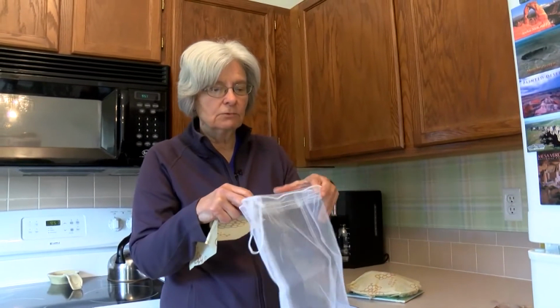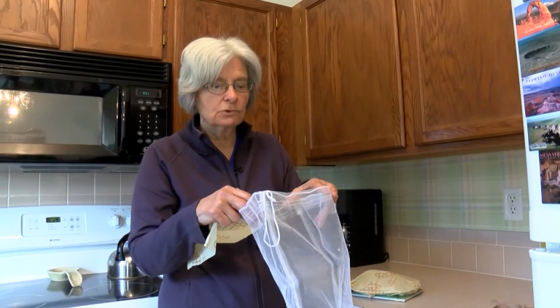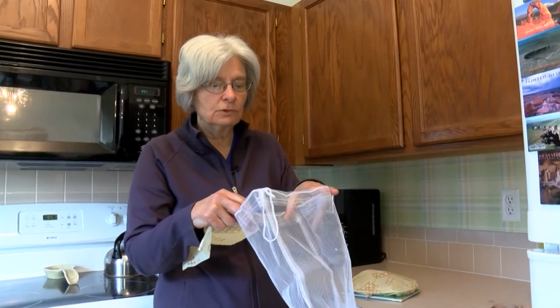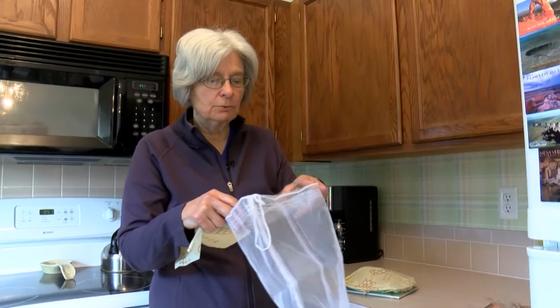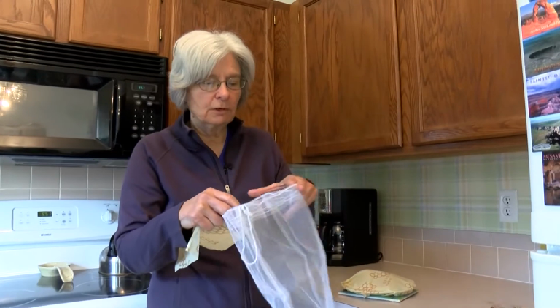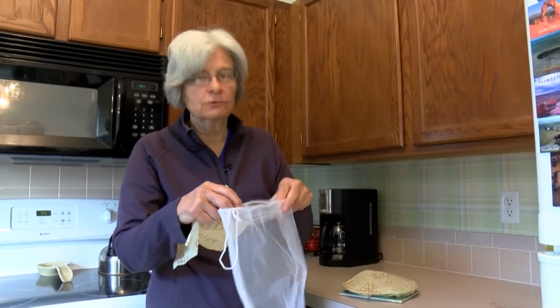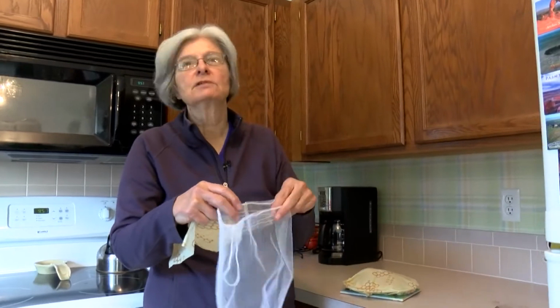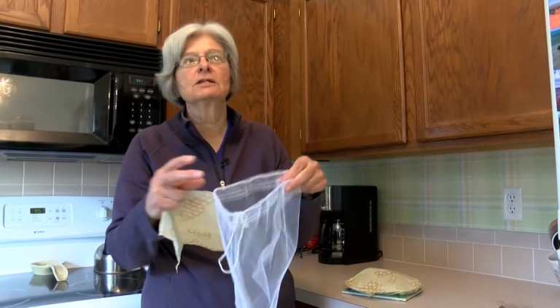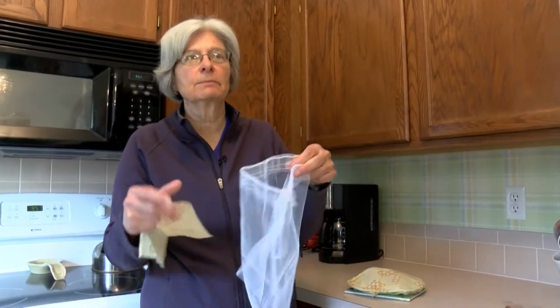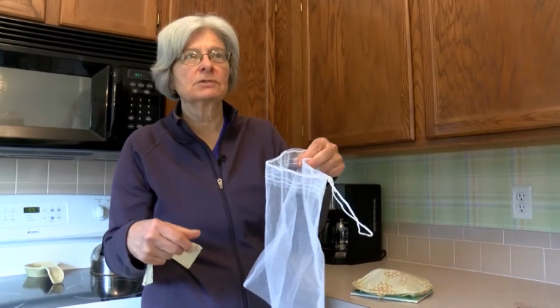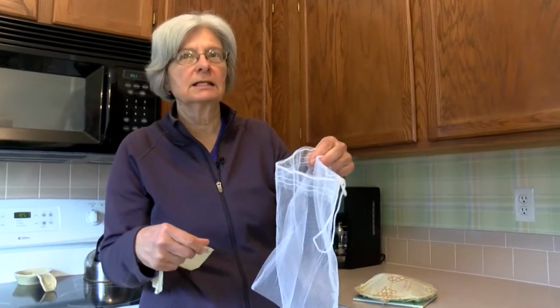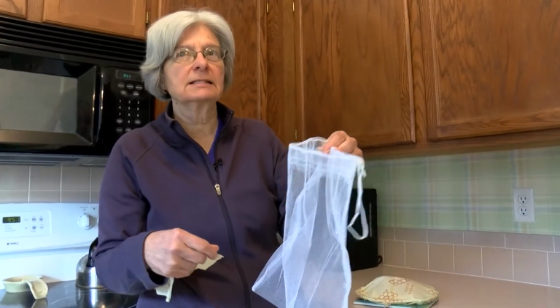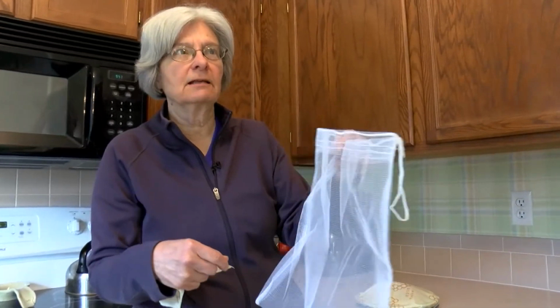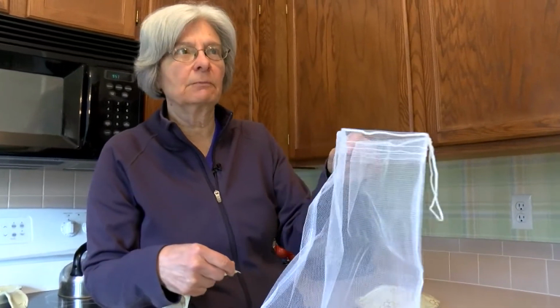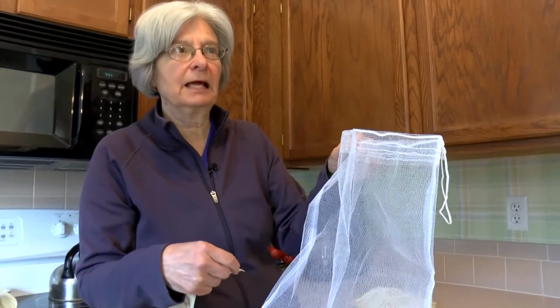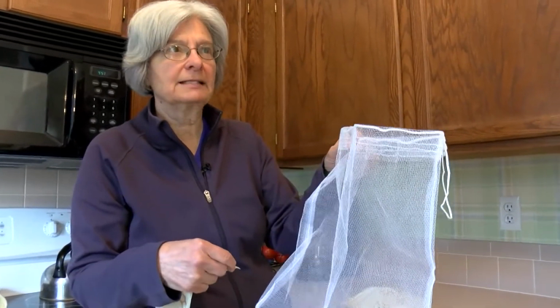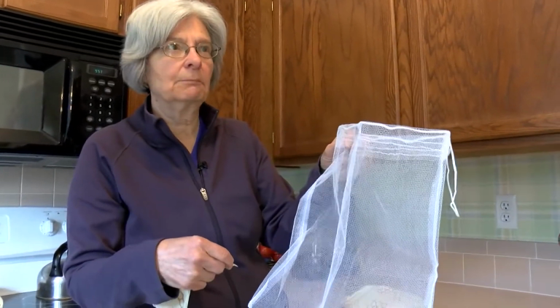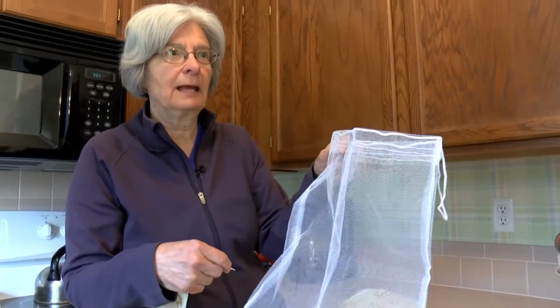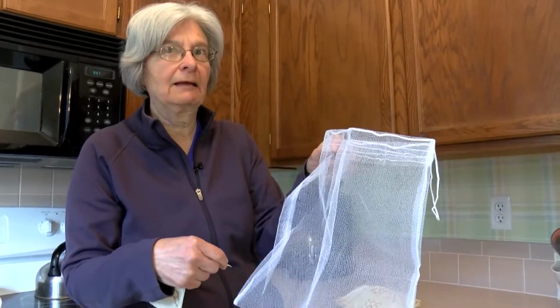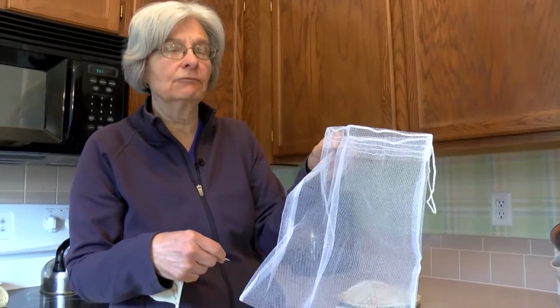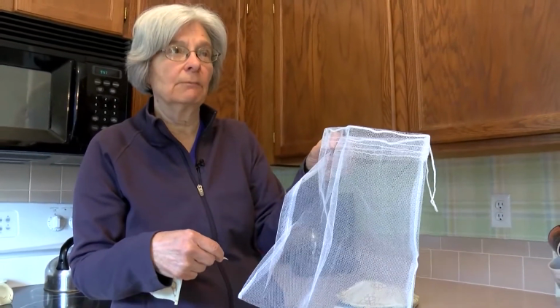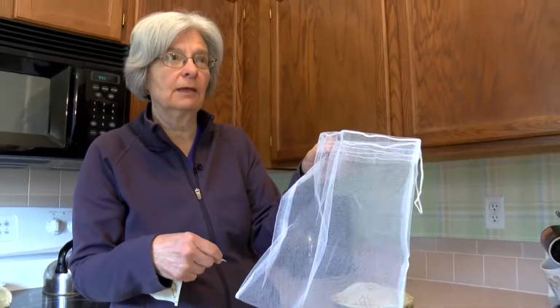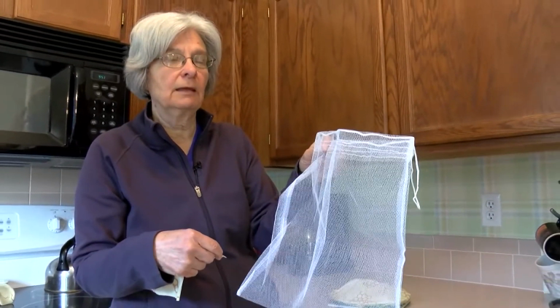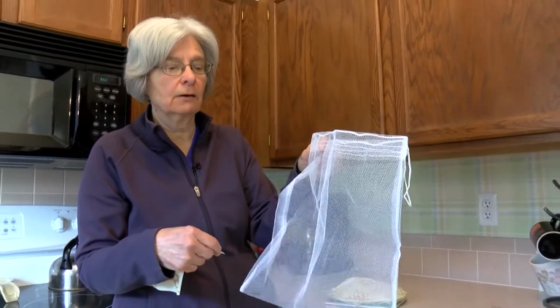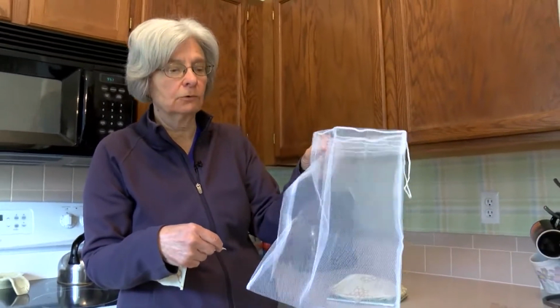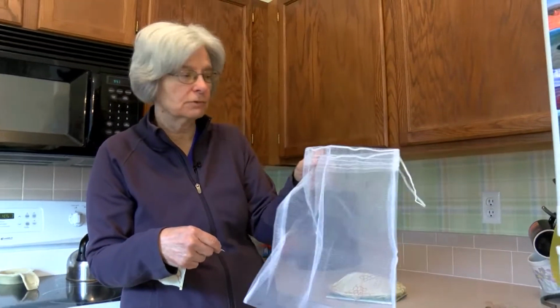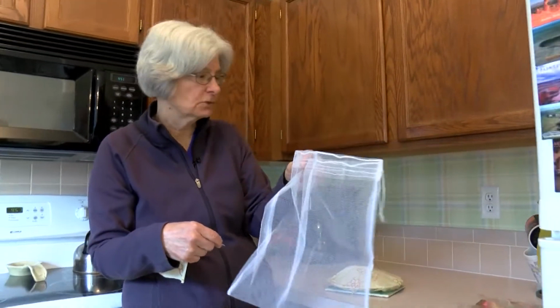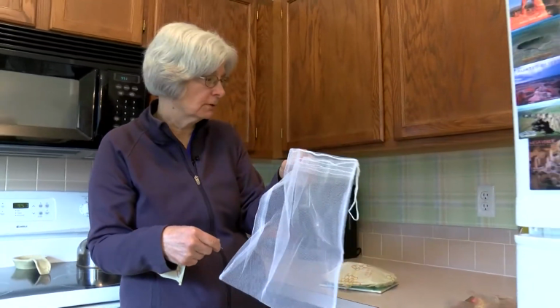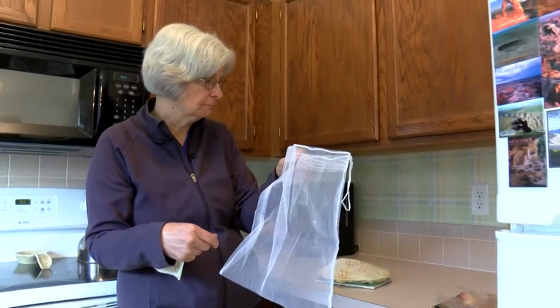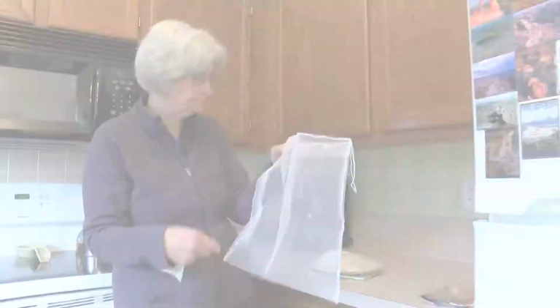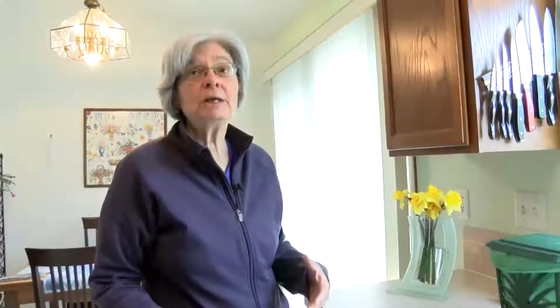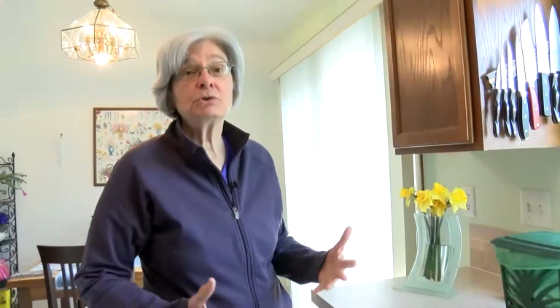These are mesh bags to take to the grocery store to put our fruits and vegetables in, instead of using a plastic bag from the grocery store.